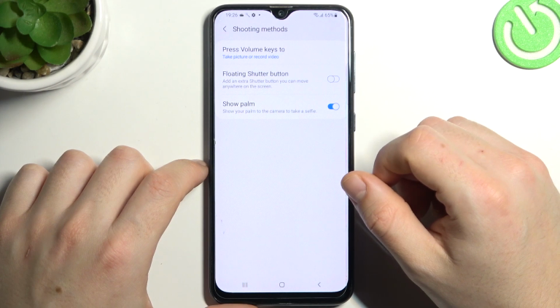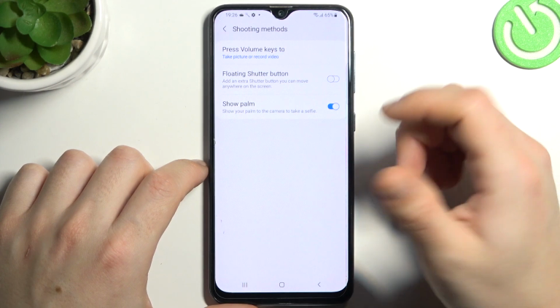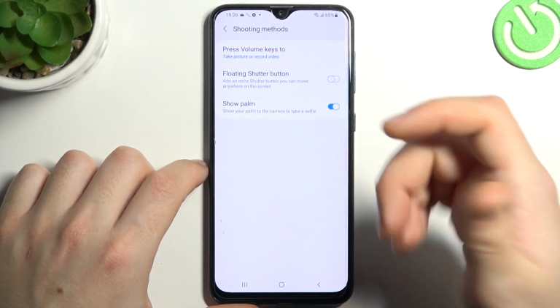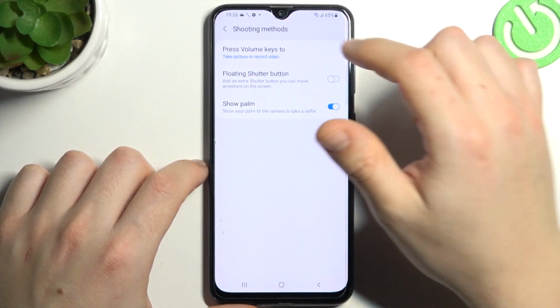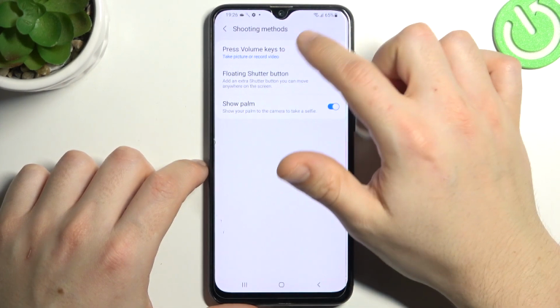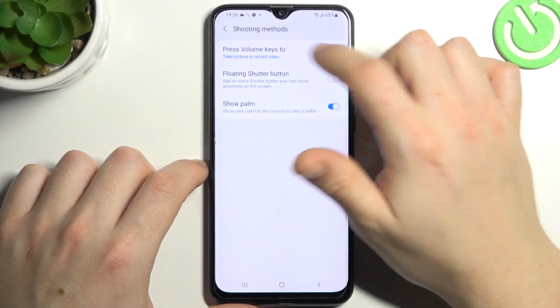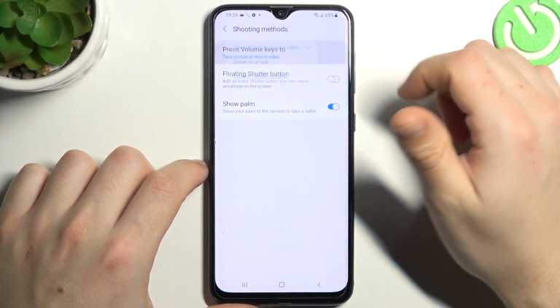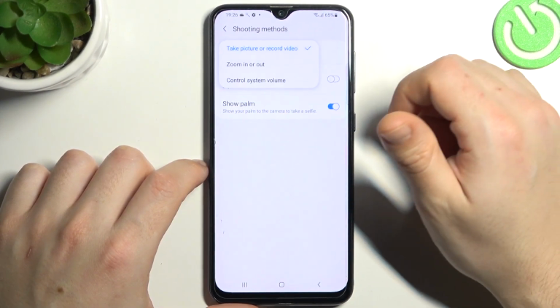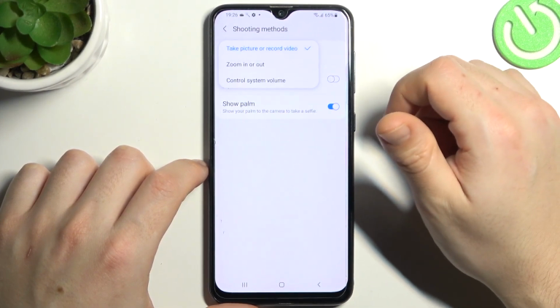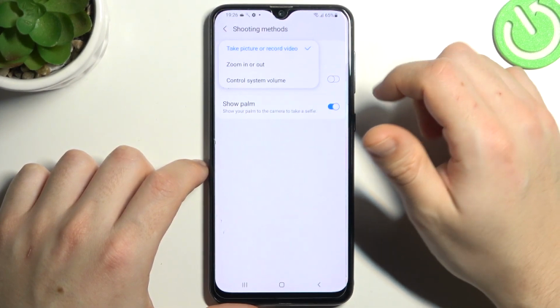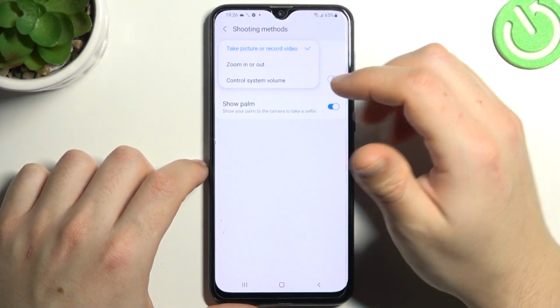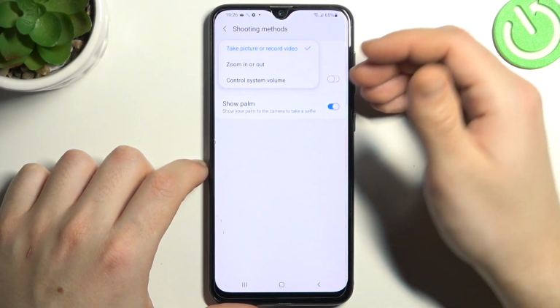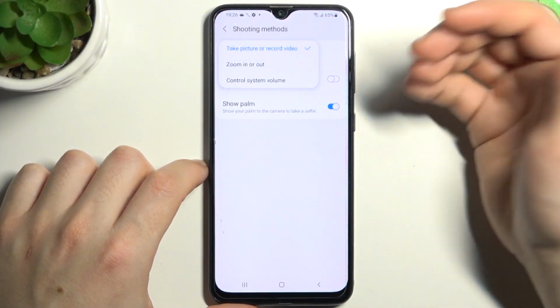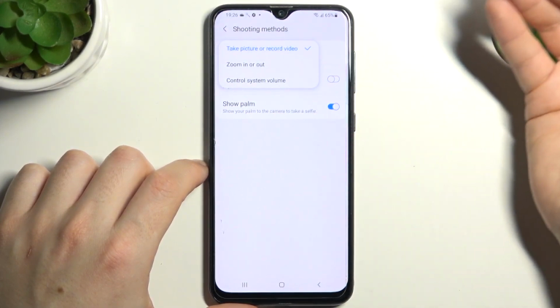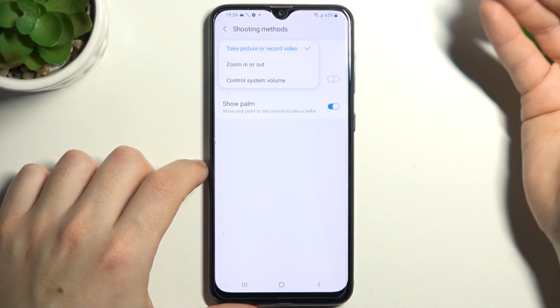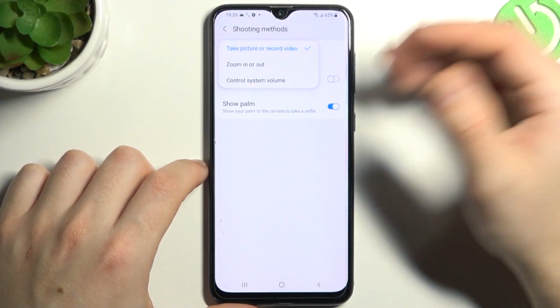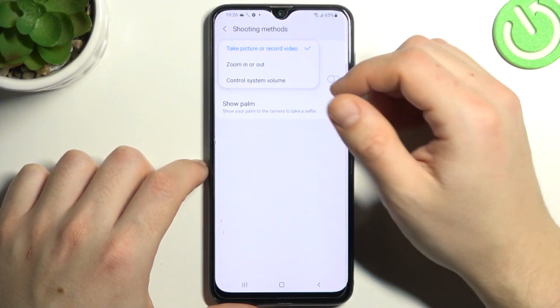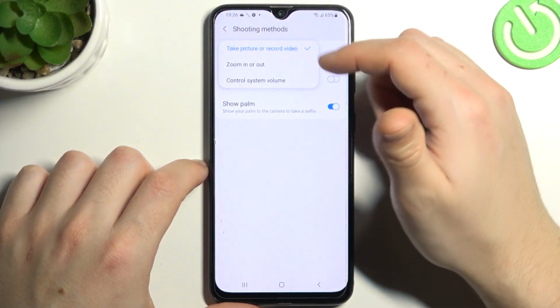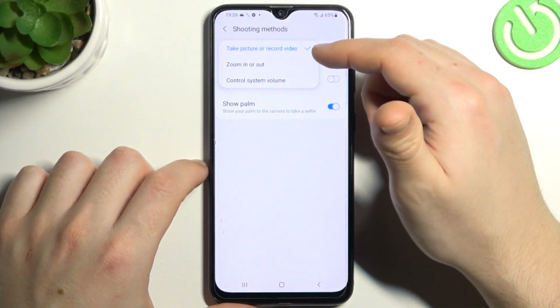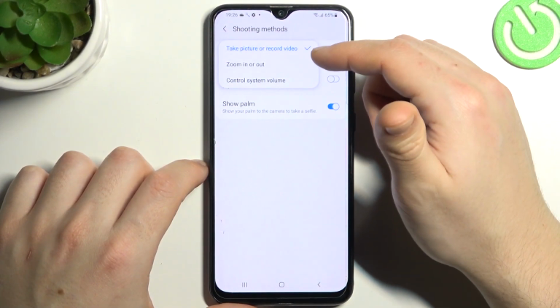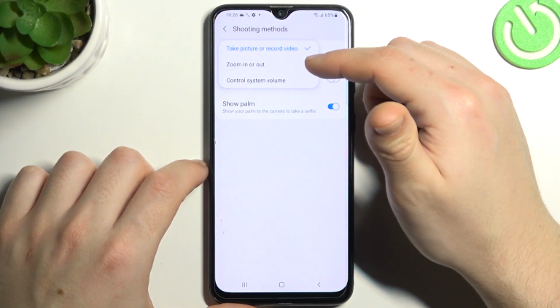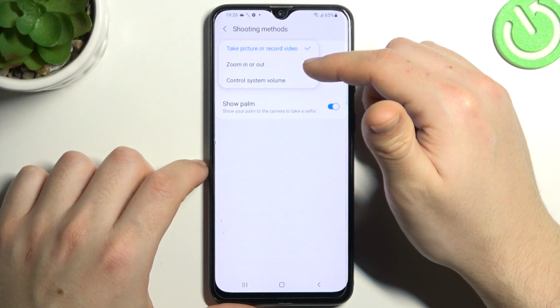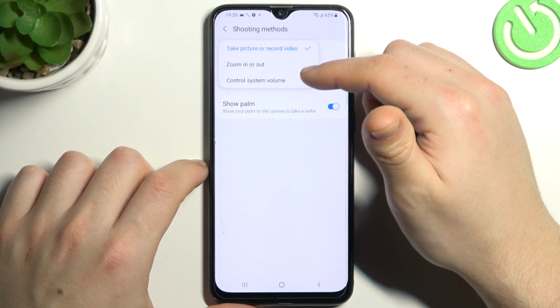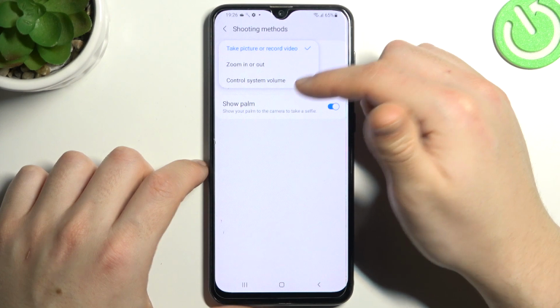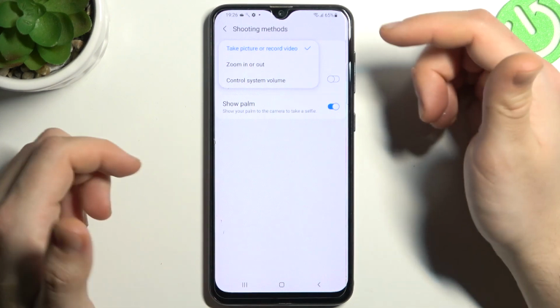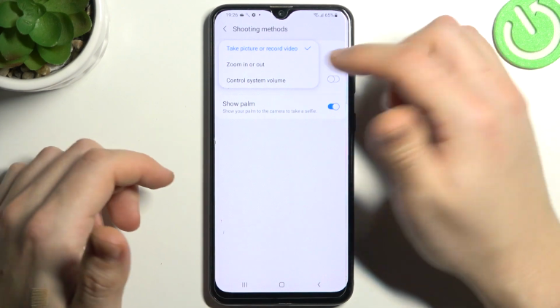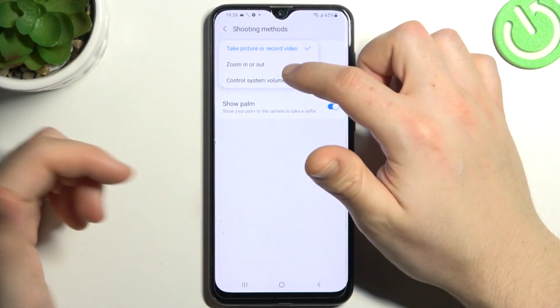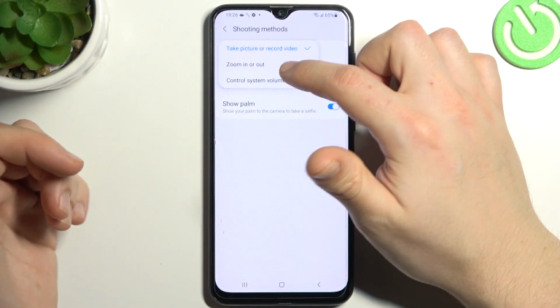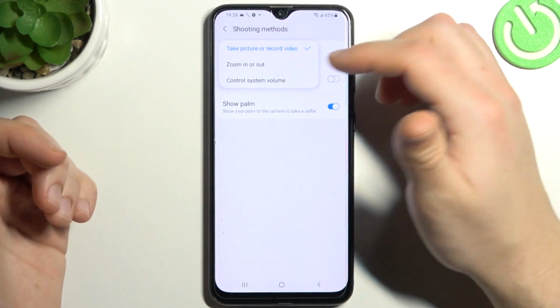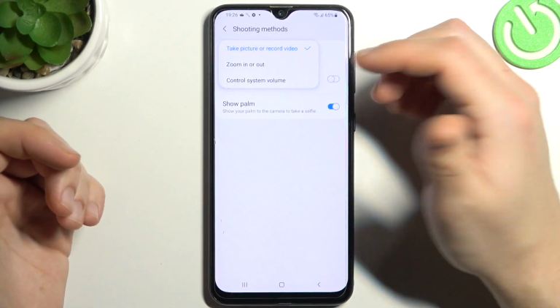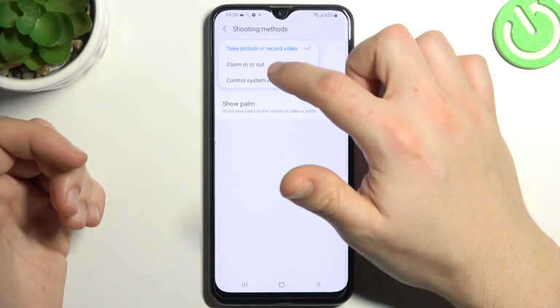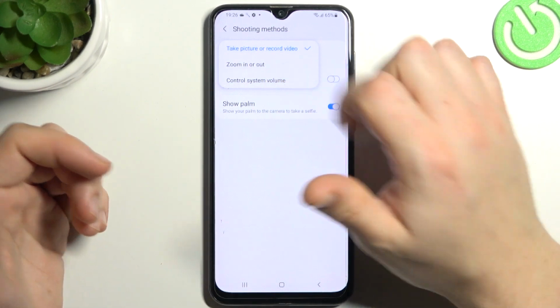Now just tap on the press volume keys, and choose whether you want to take the photo, zoom in and out, or just control the system volume.